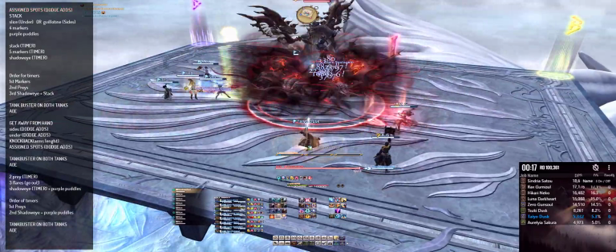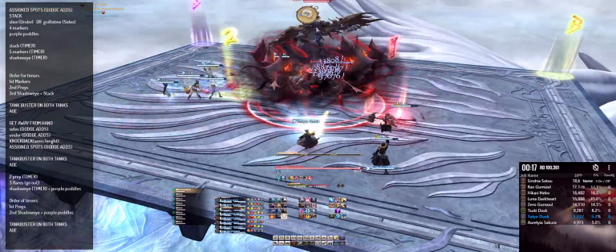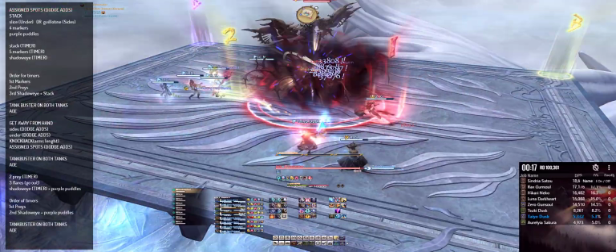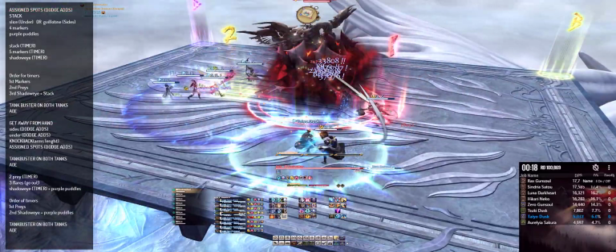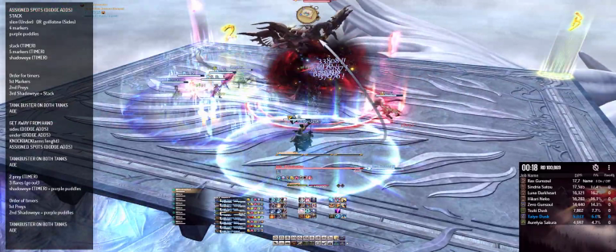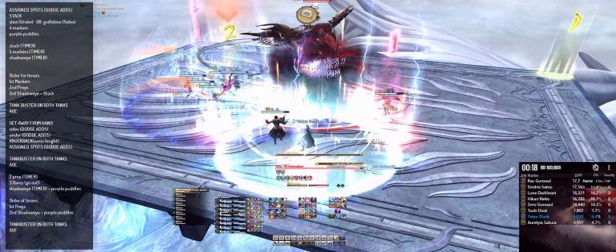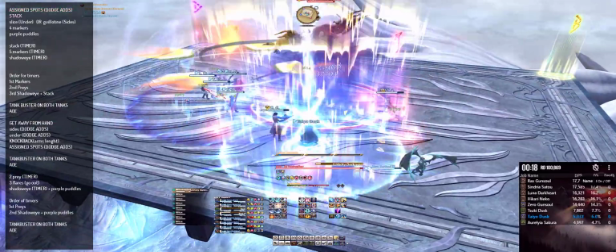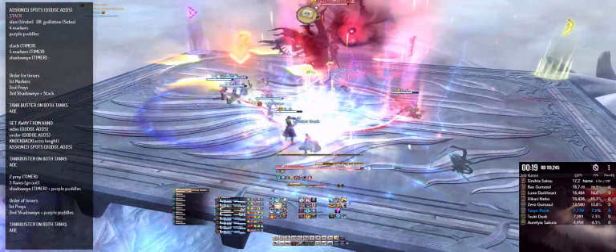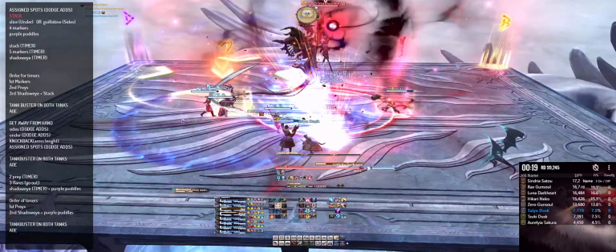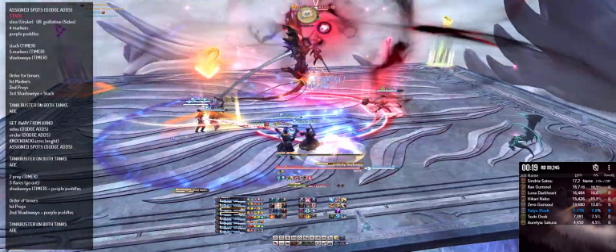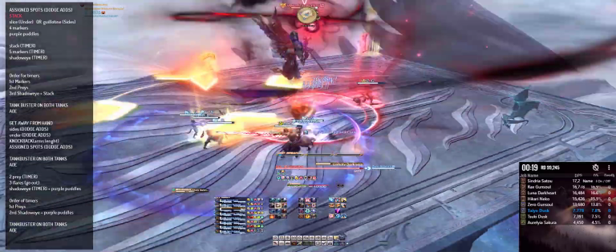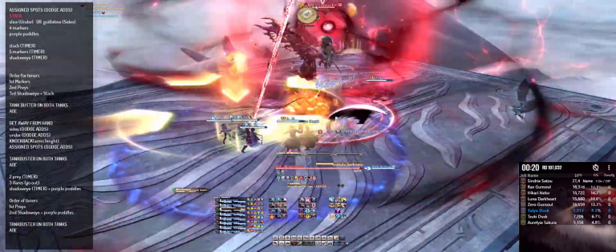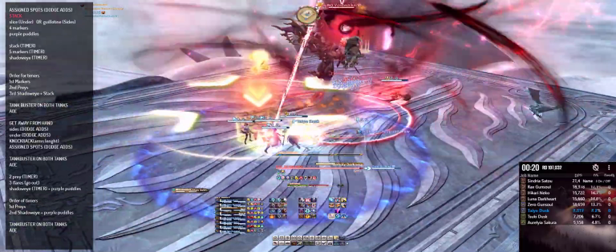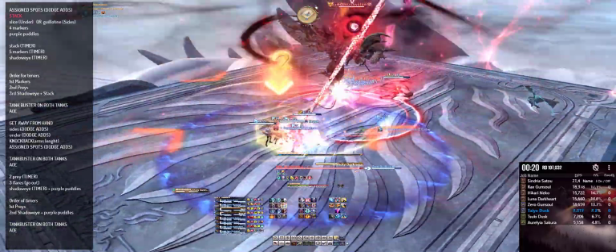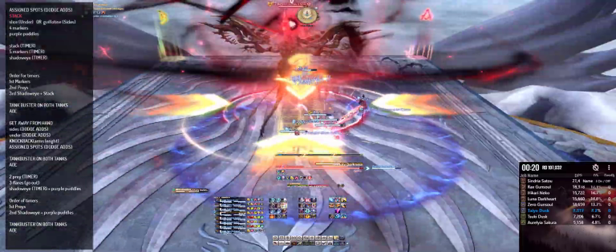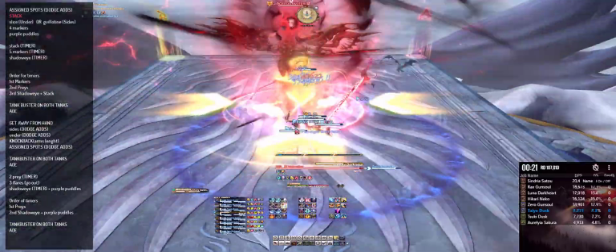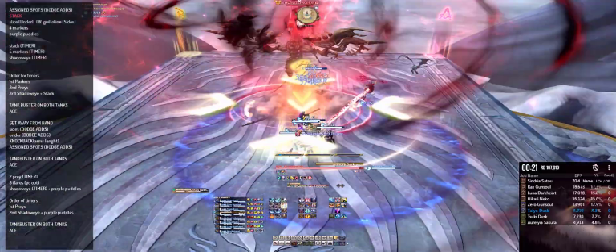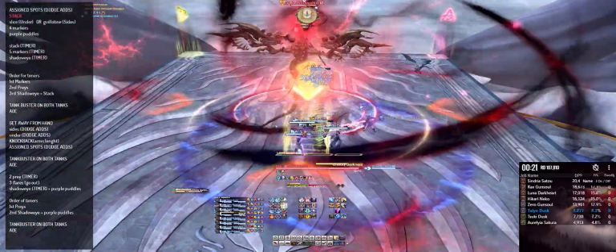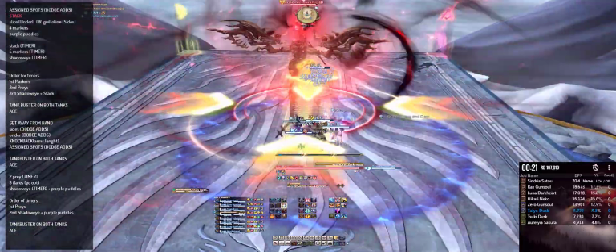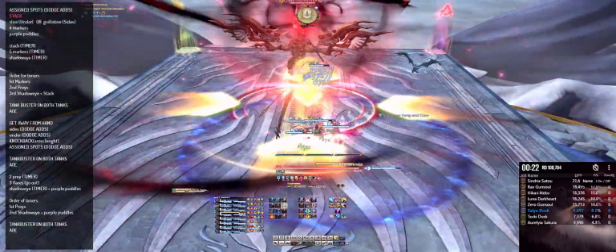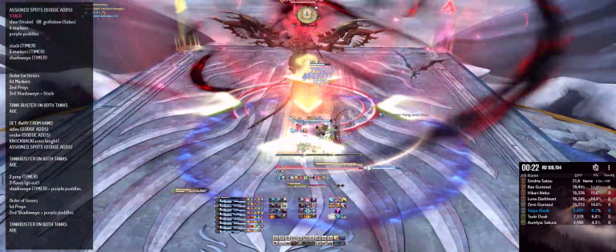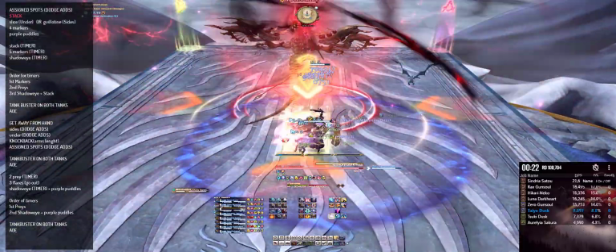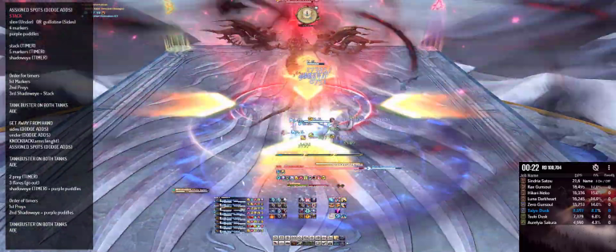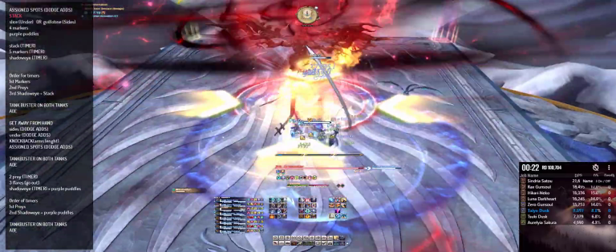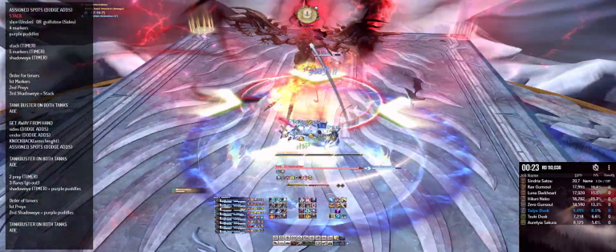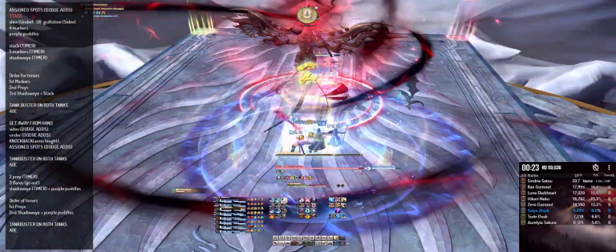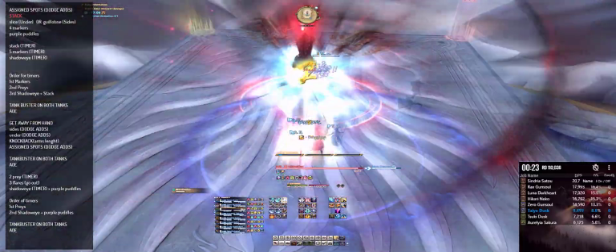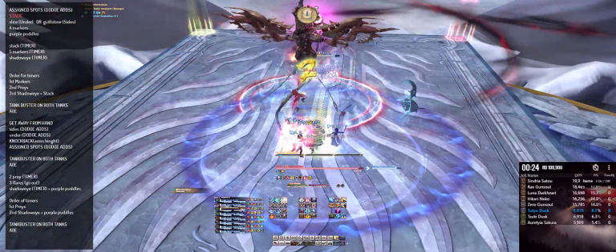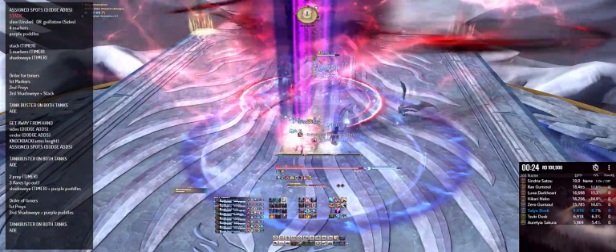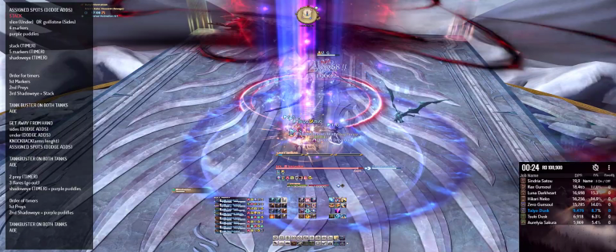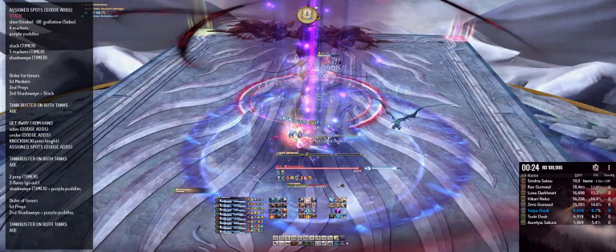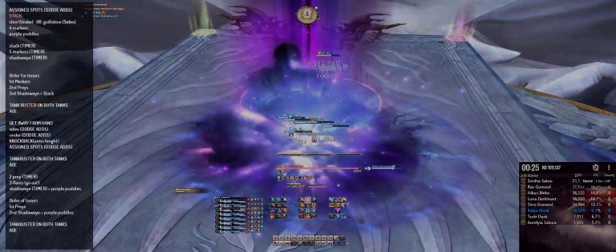This next mechanic is Unholy Darkness. Make sure you stack behind the boss to mitigate the stack damage. Everyone except the Main Tank needs to stack.